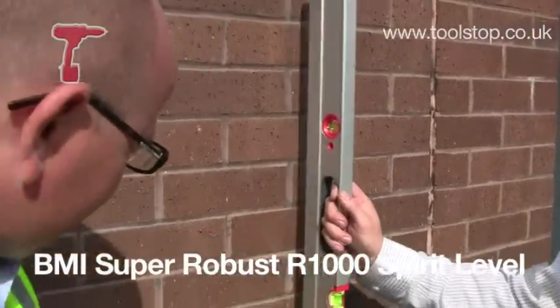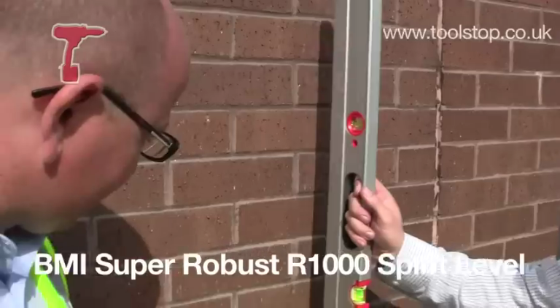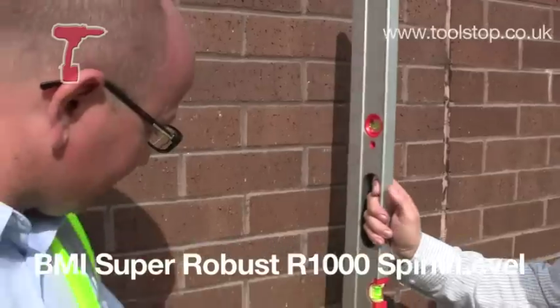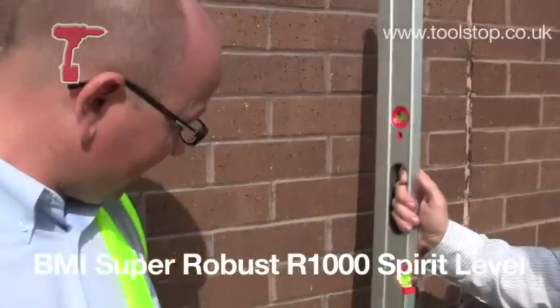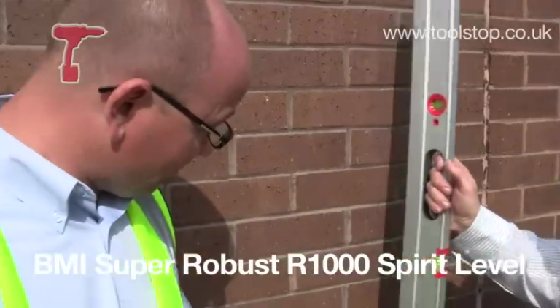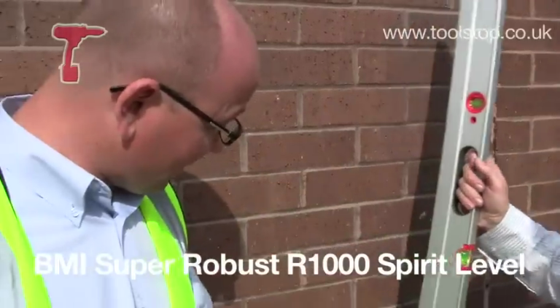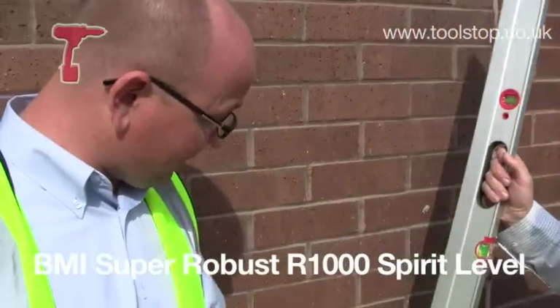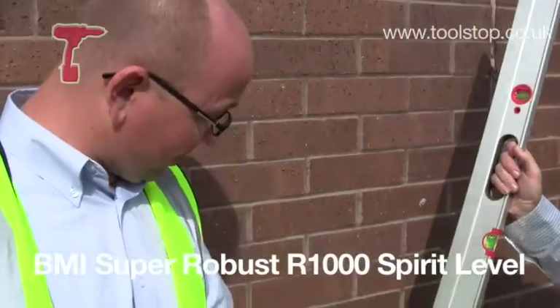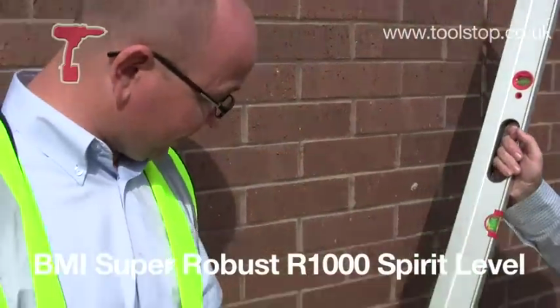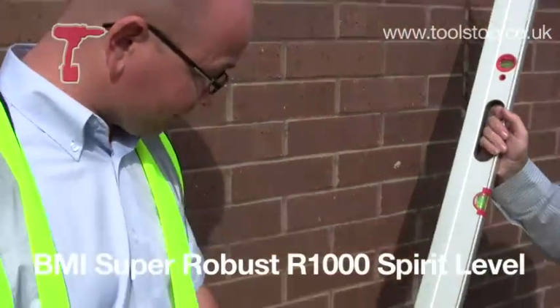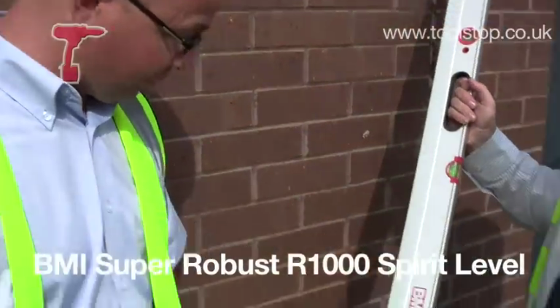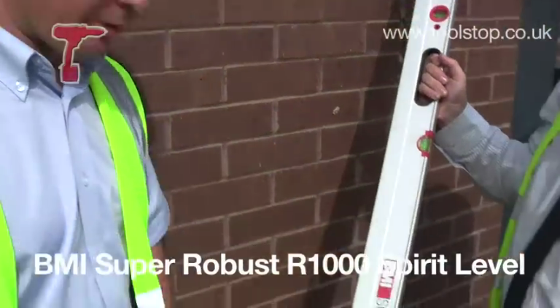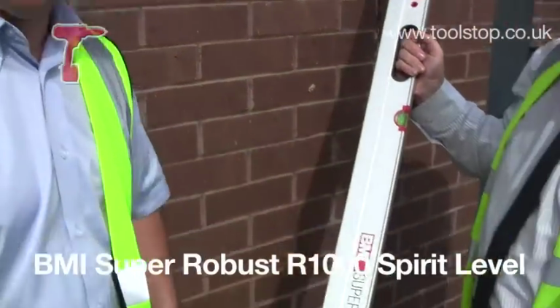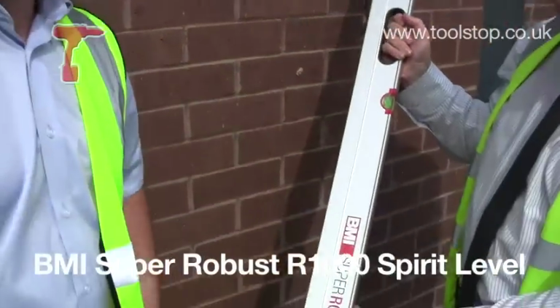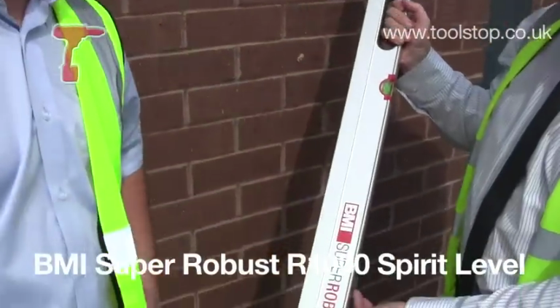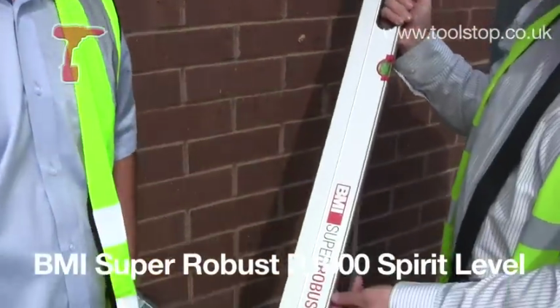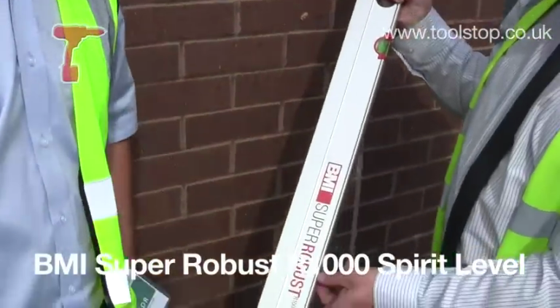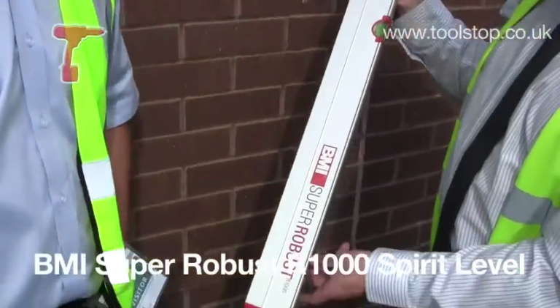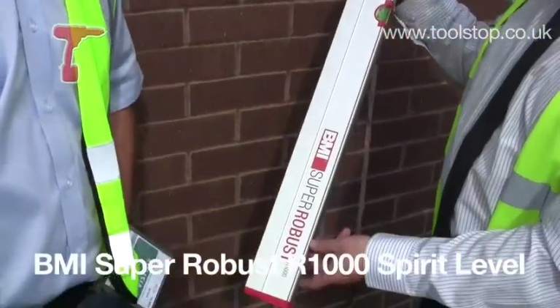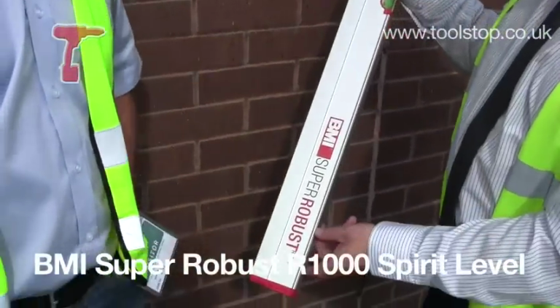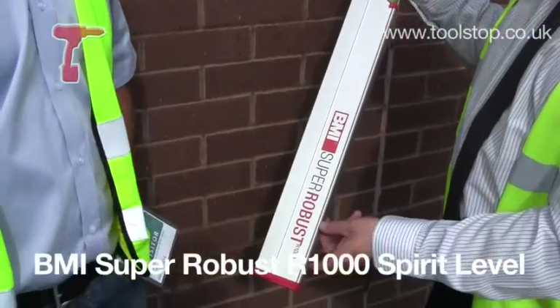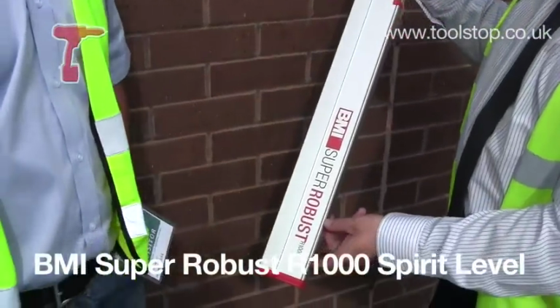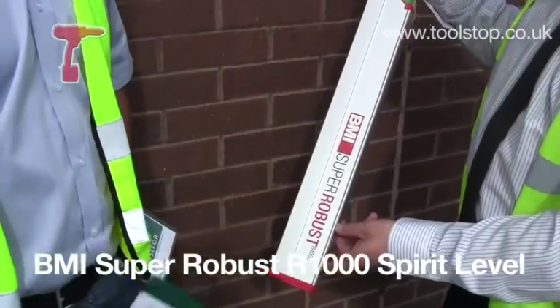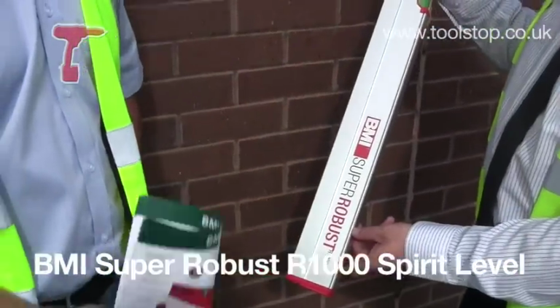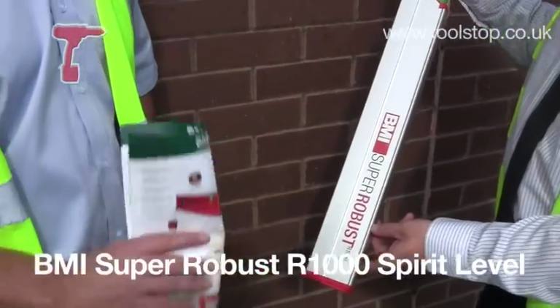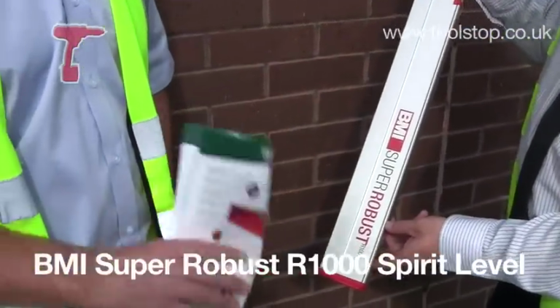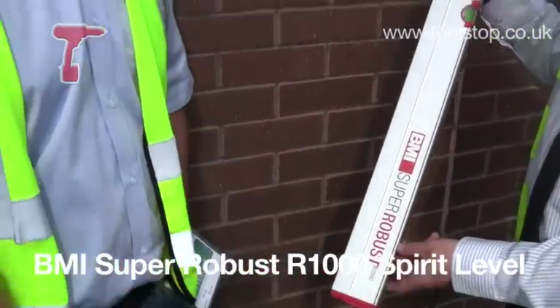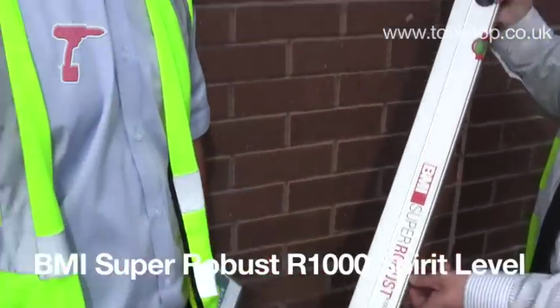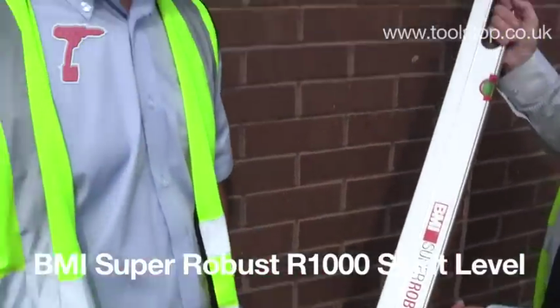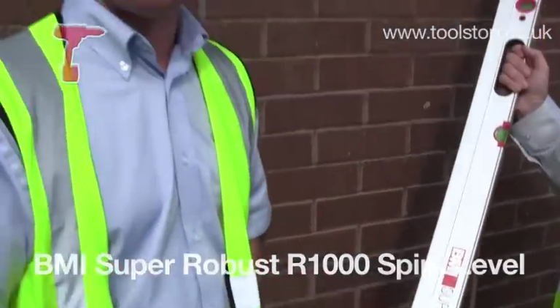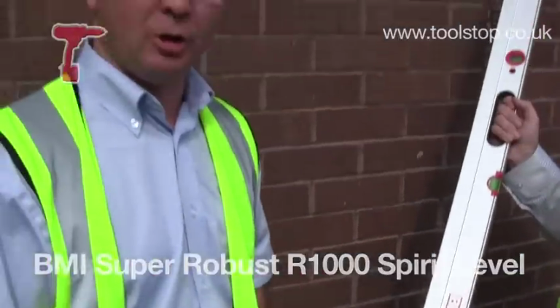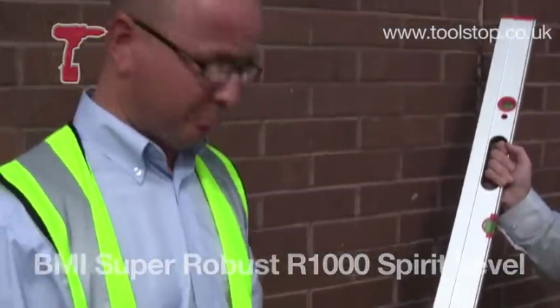So that's the BMI Super Robust R1000. It's available at toolstop.com.